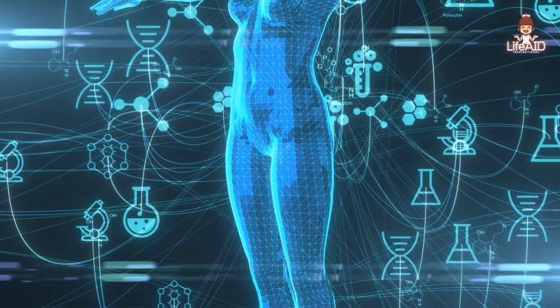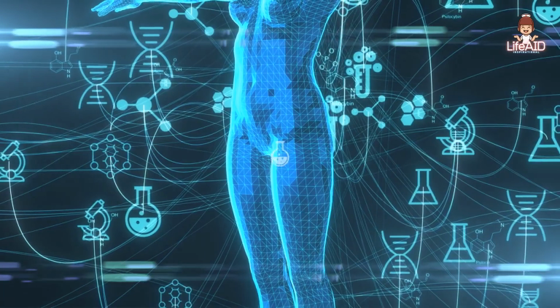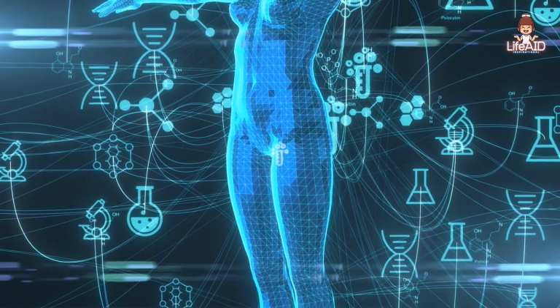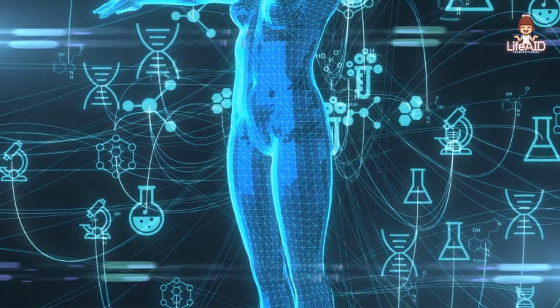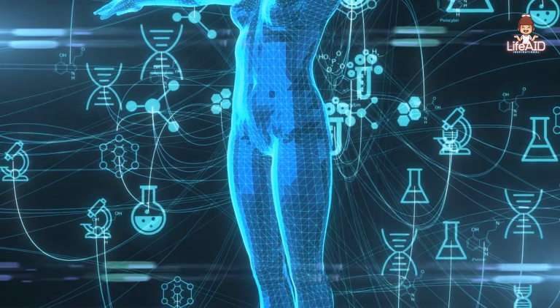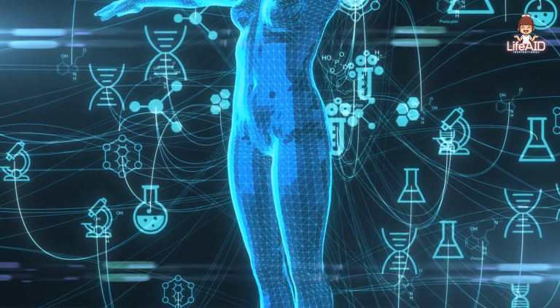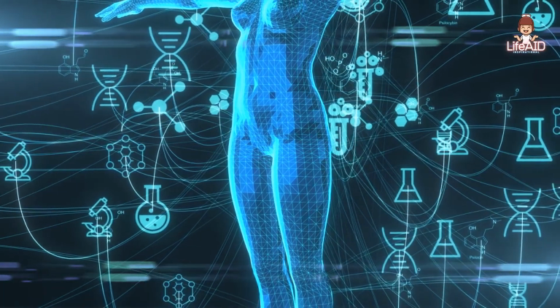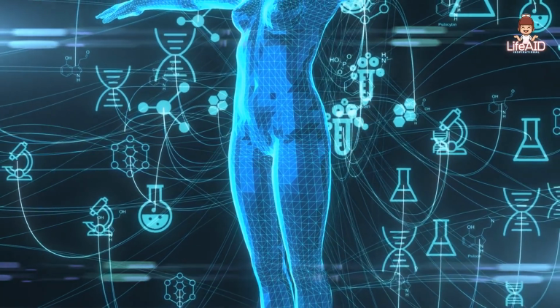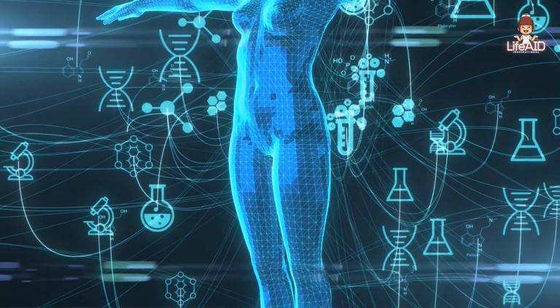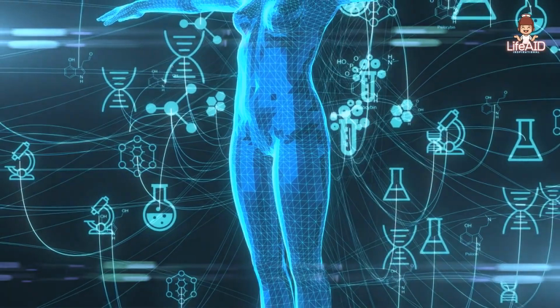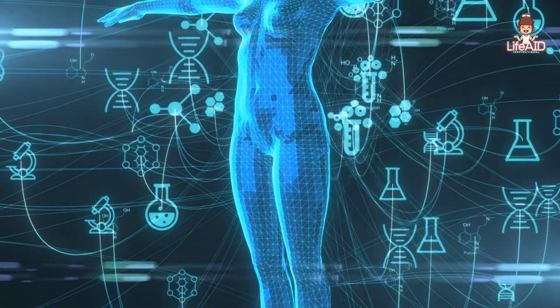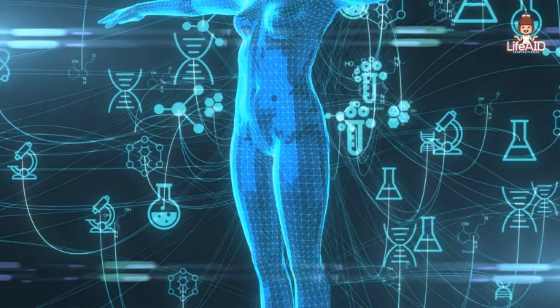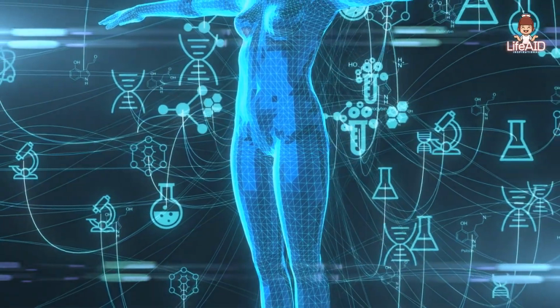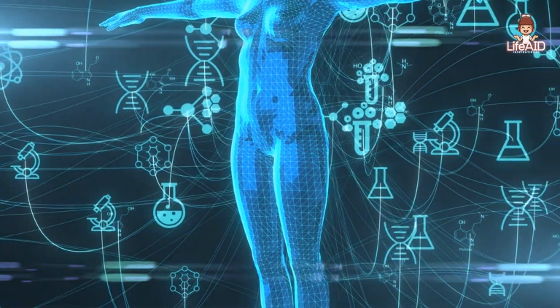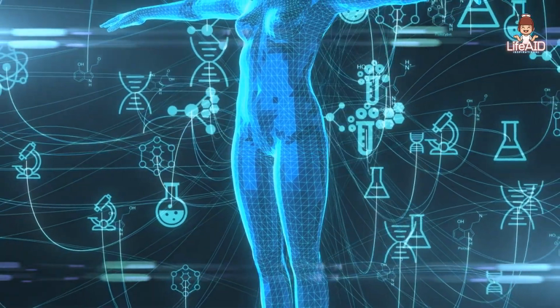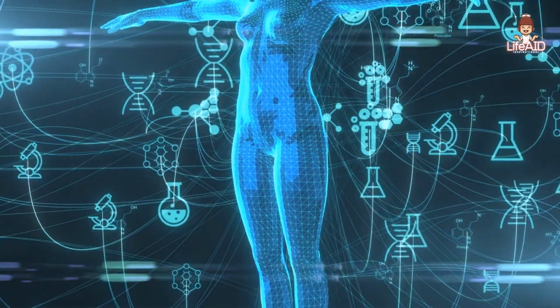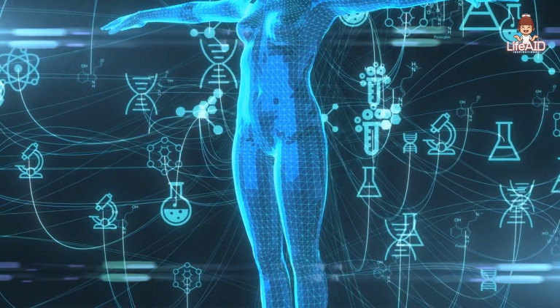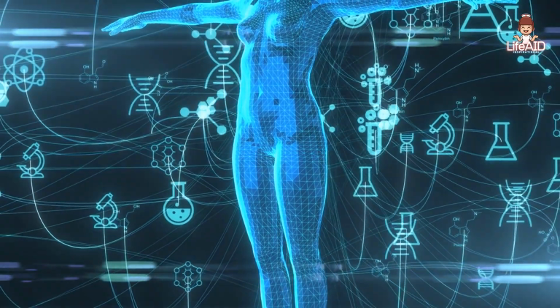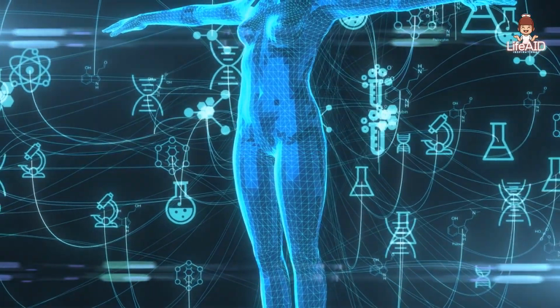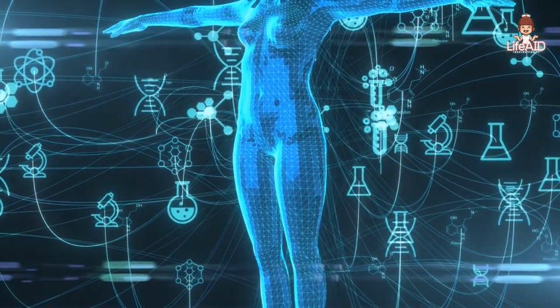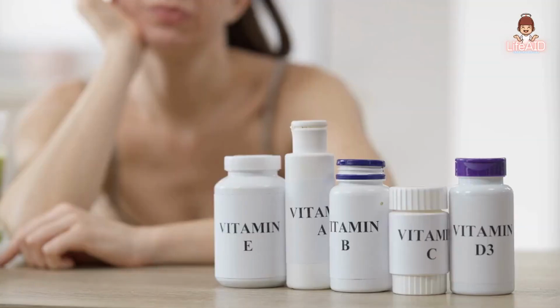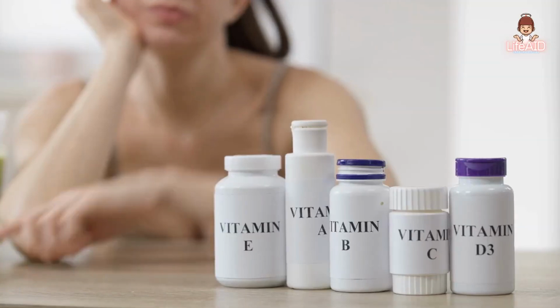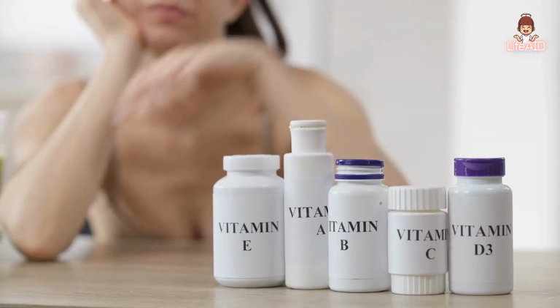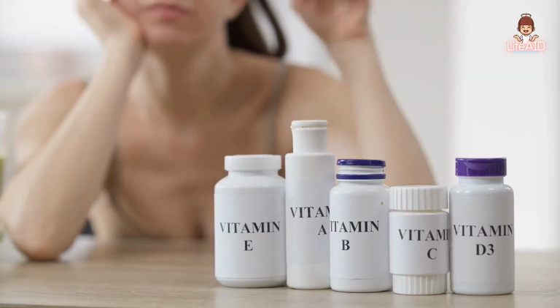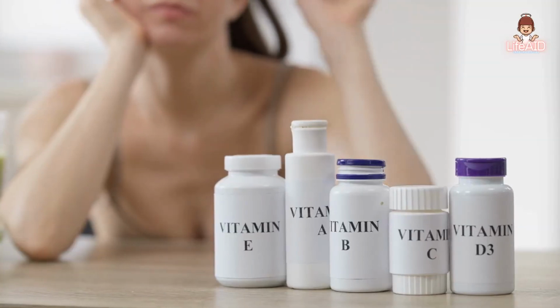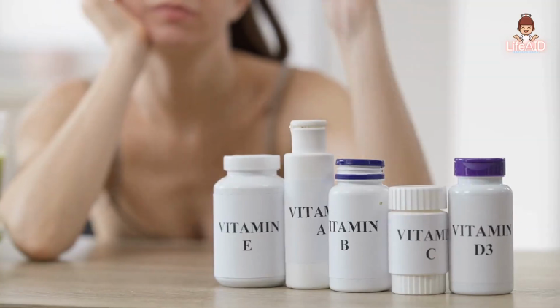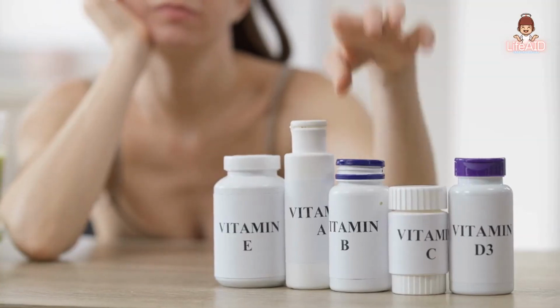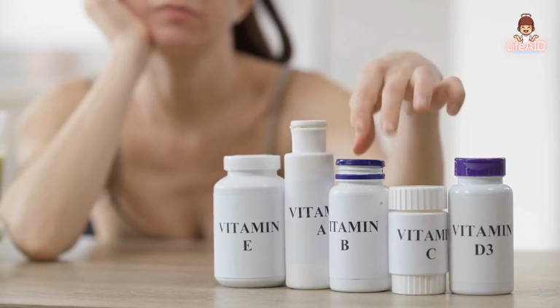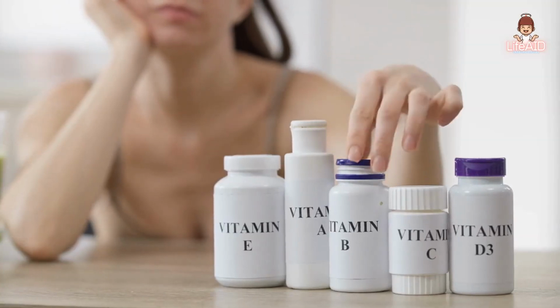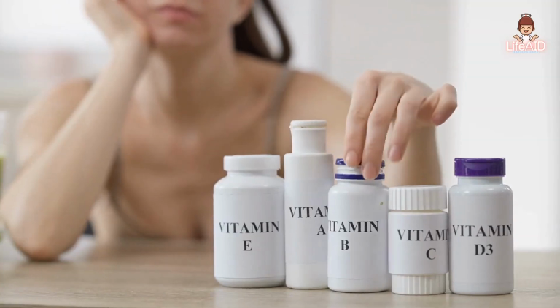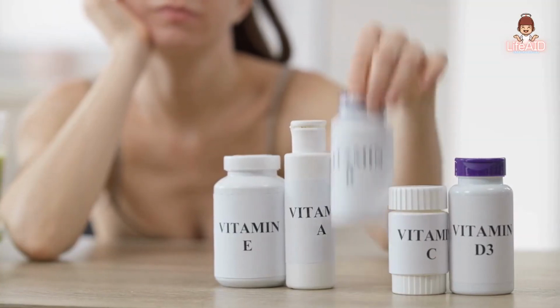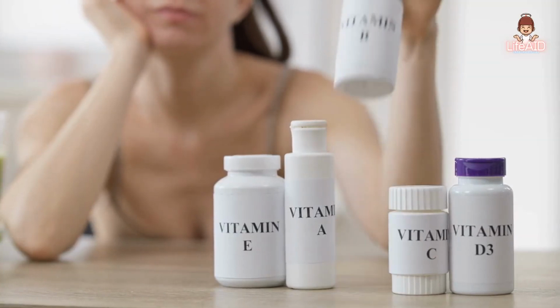There are 13 essential vitamins that our body needs, each with its own specific role and function.